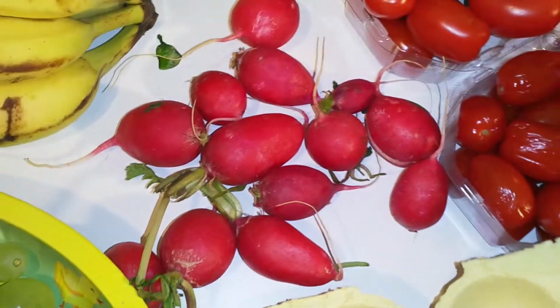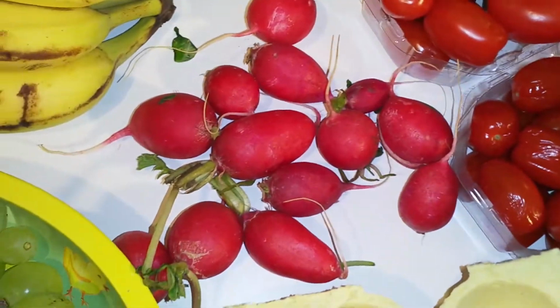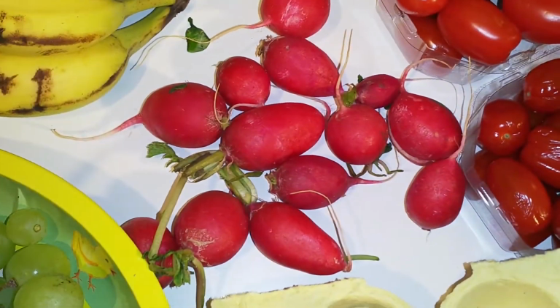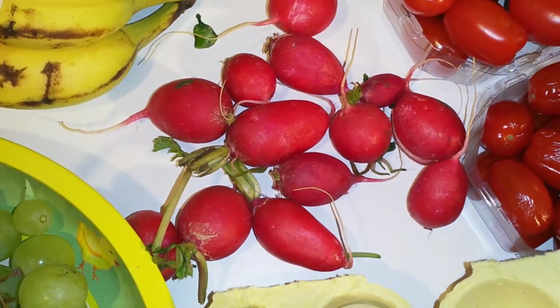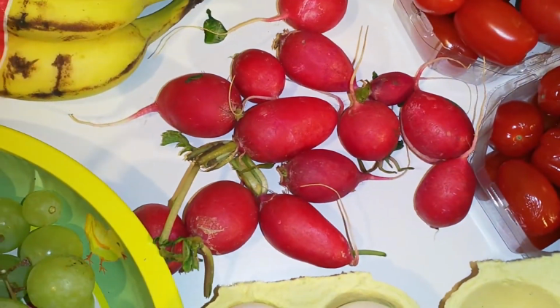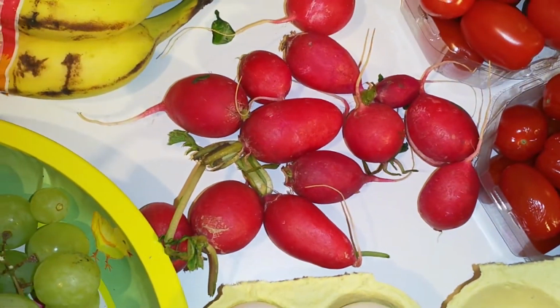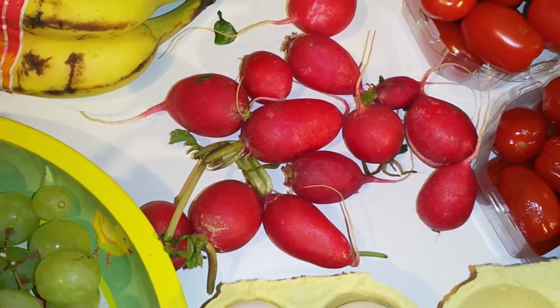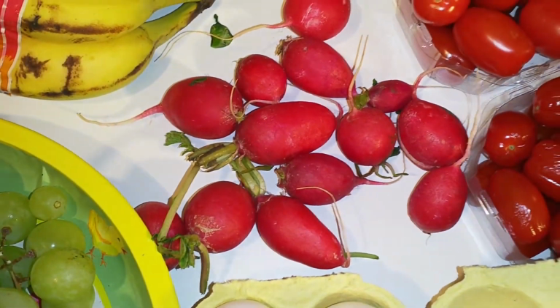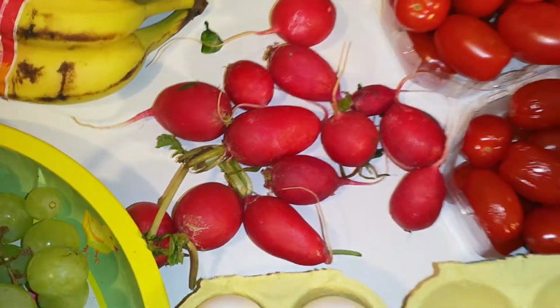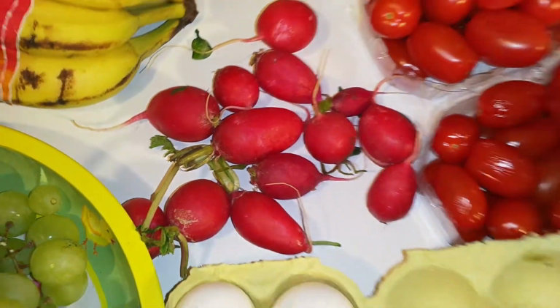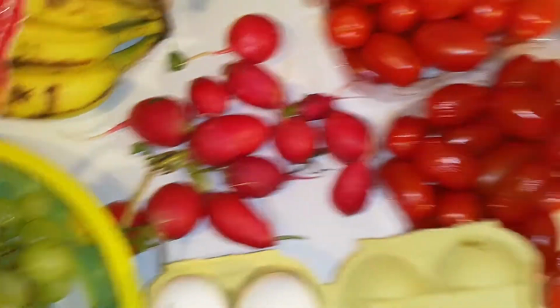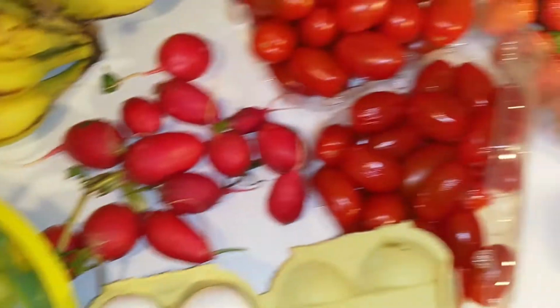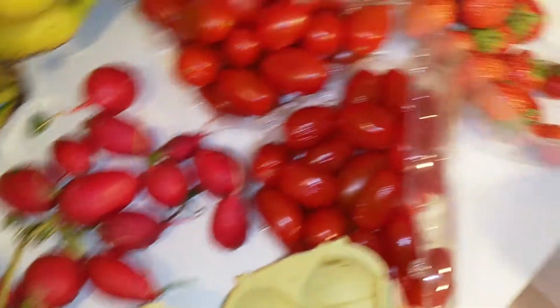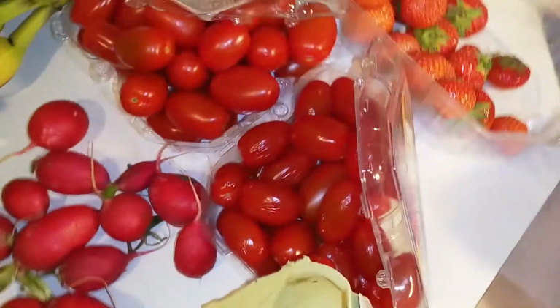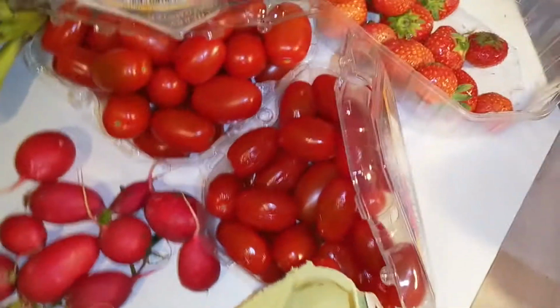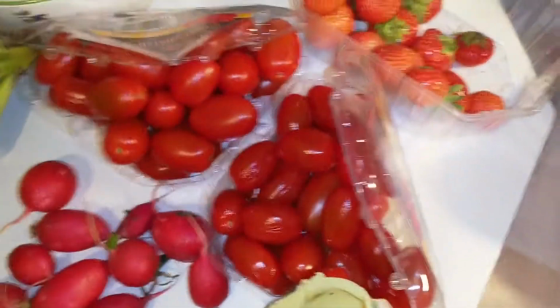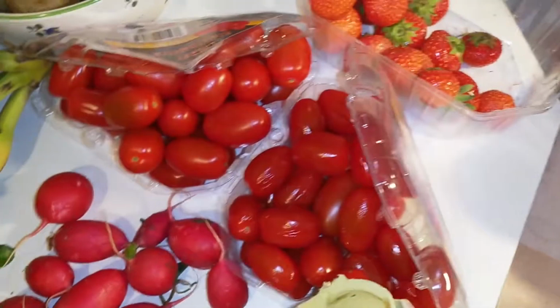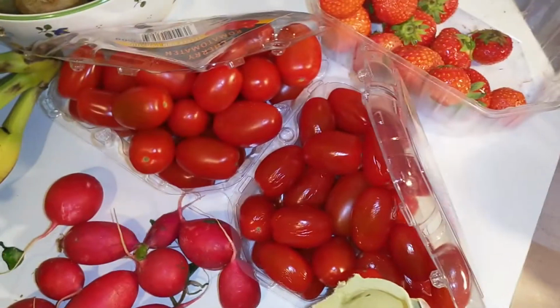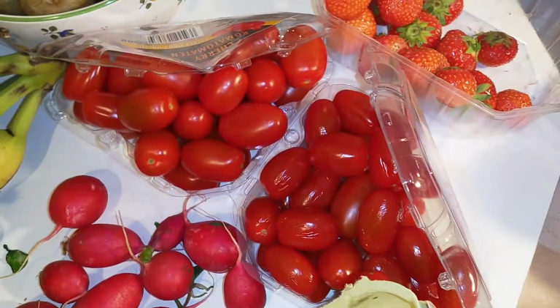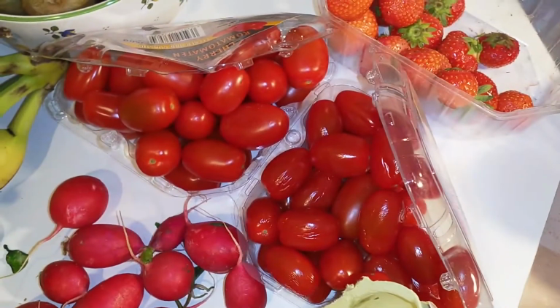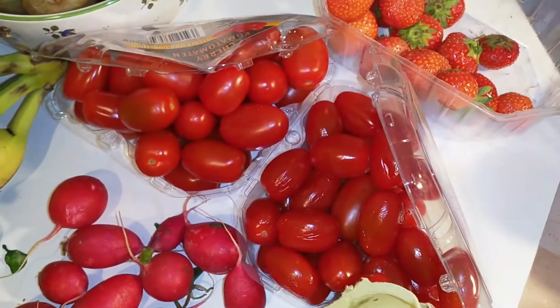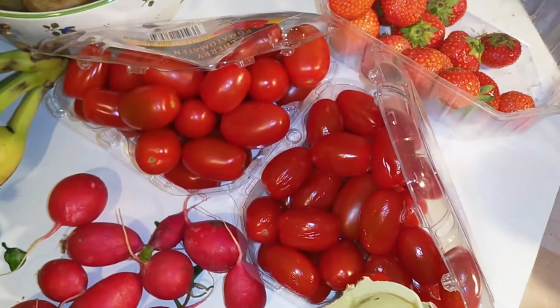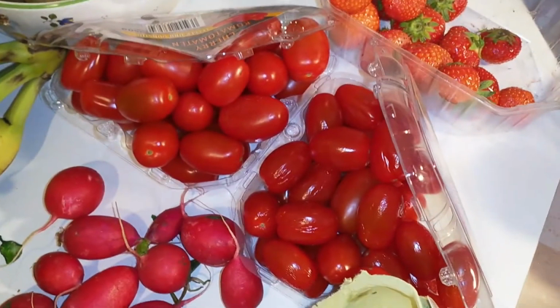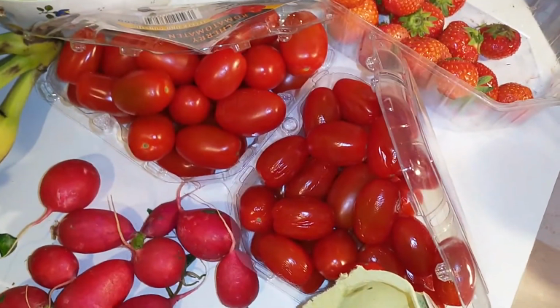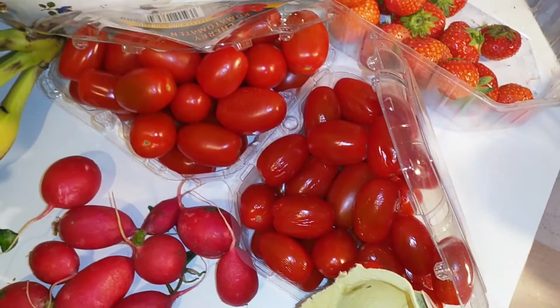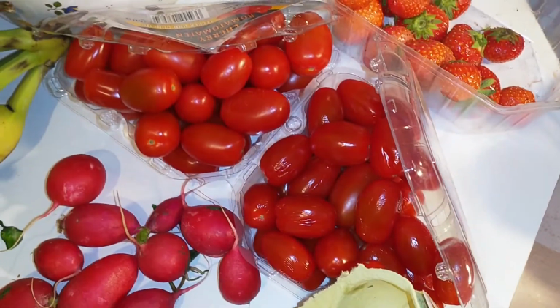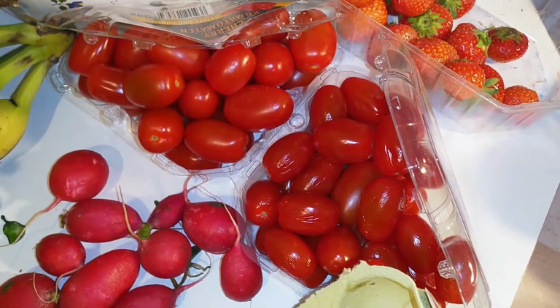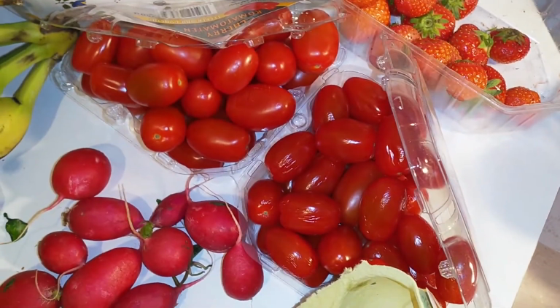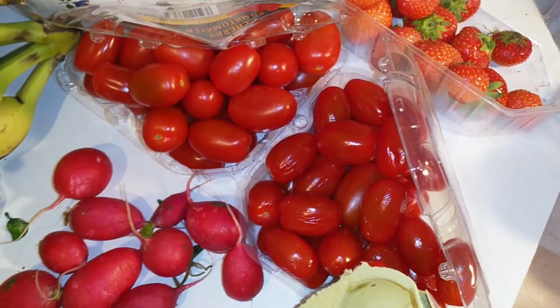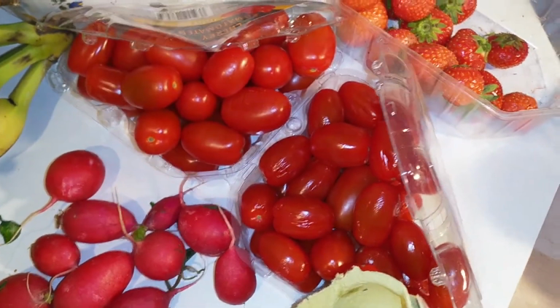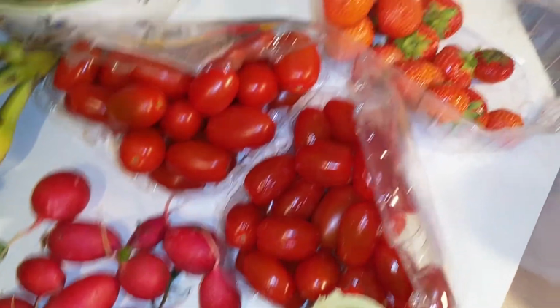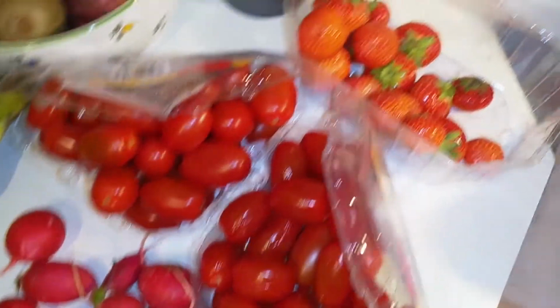Then some radishes. These little date tomatoes.